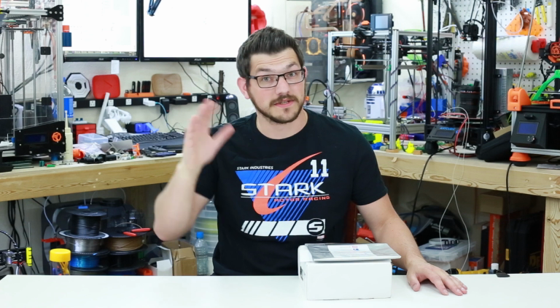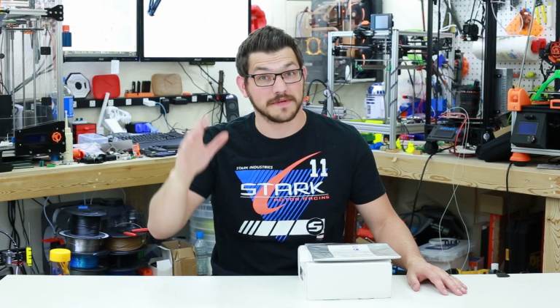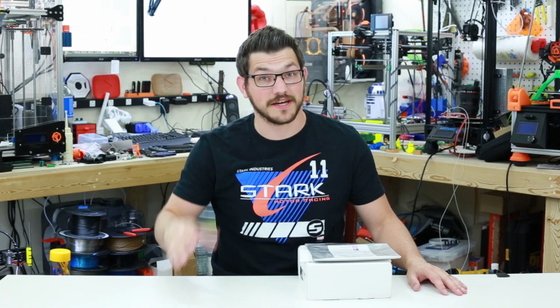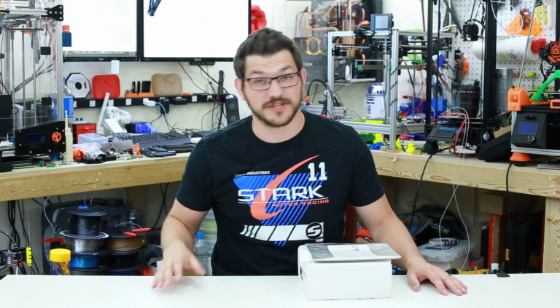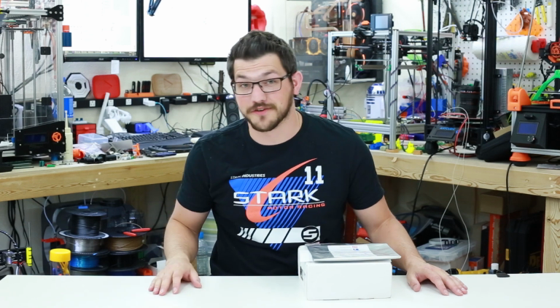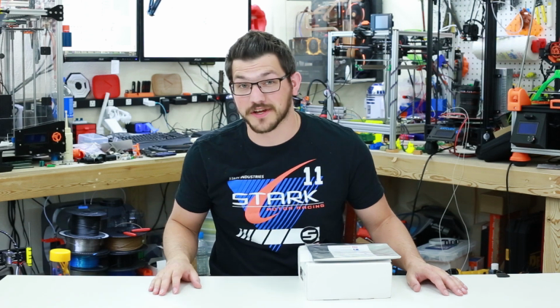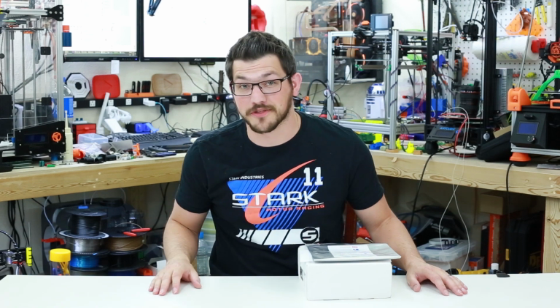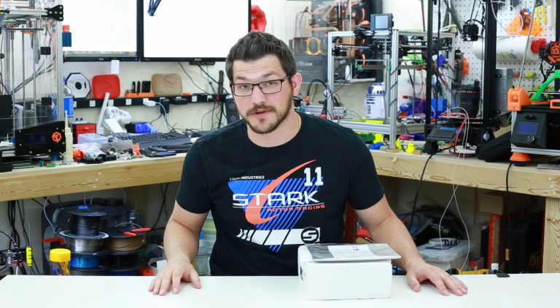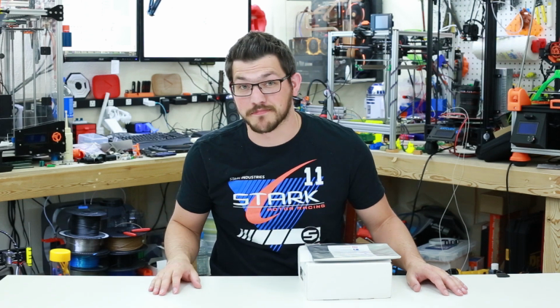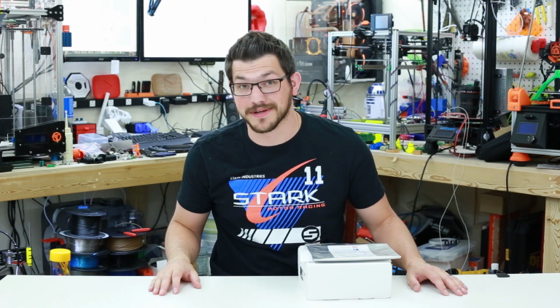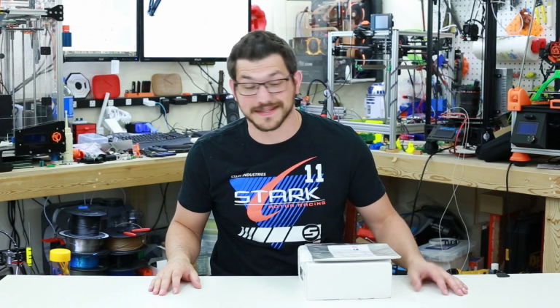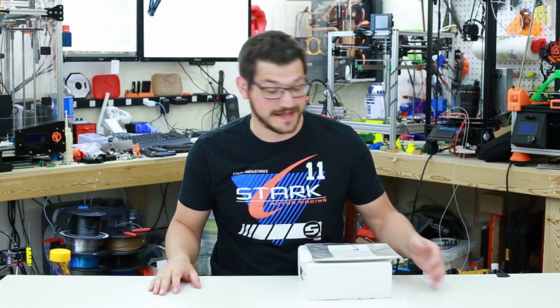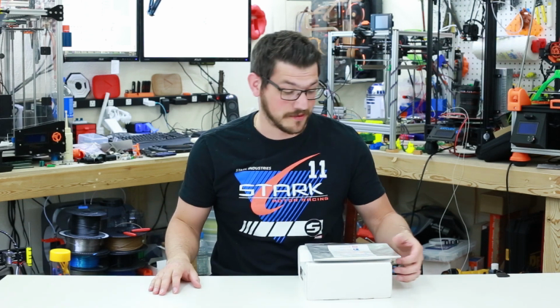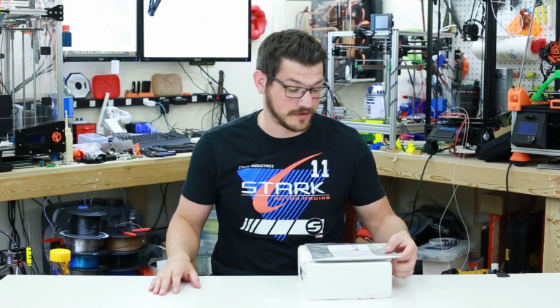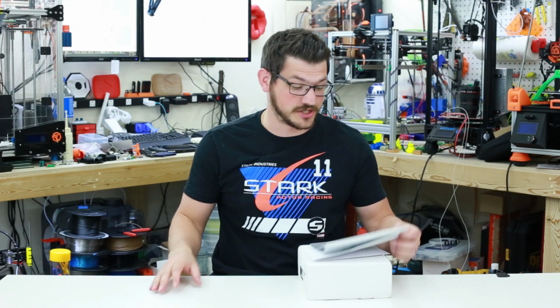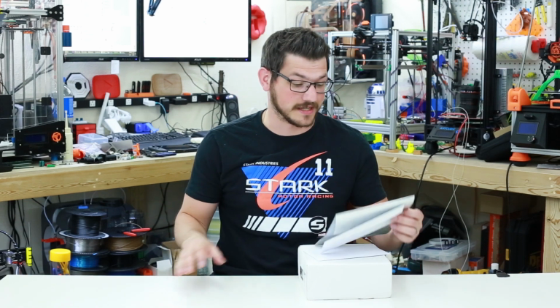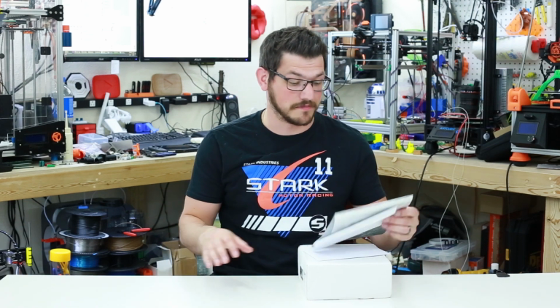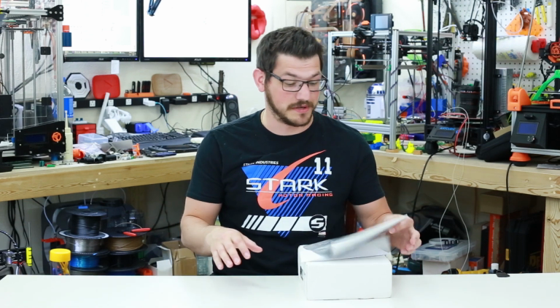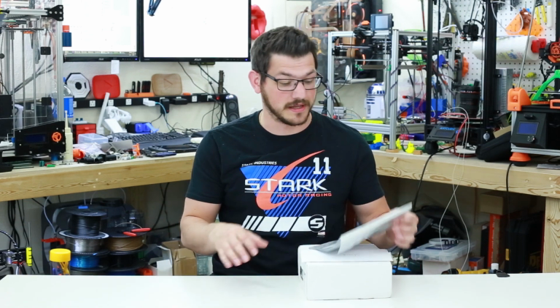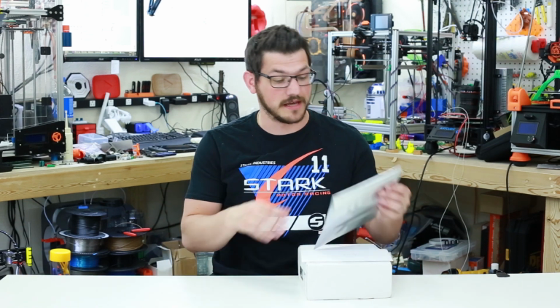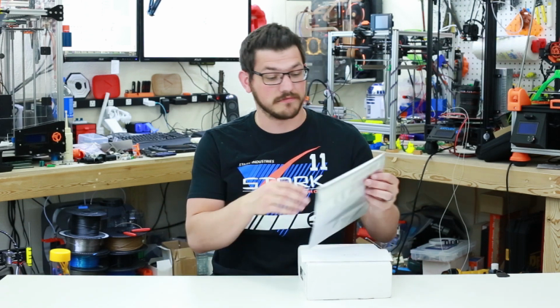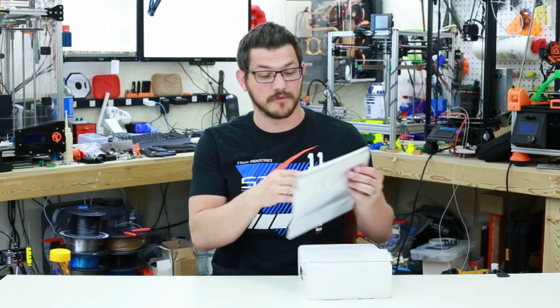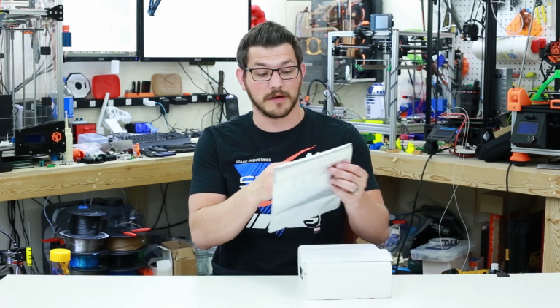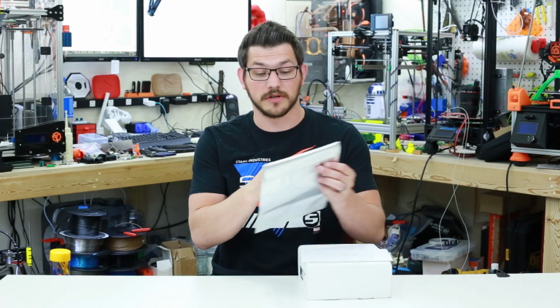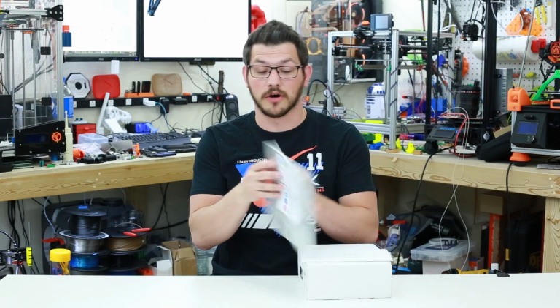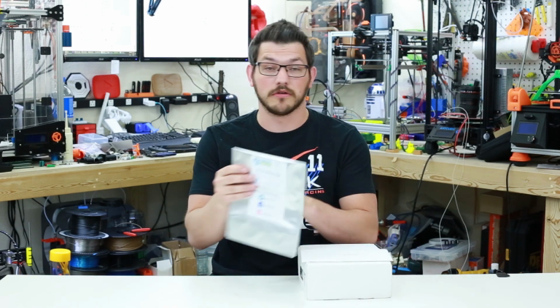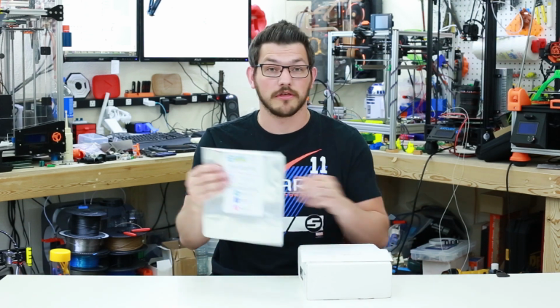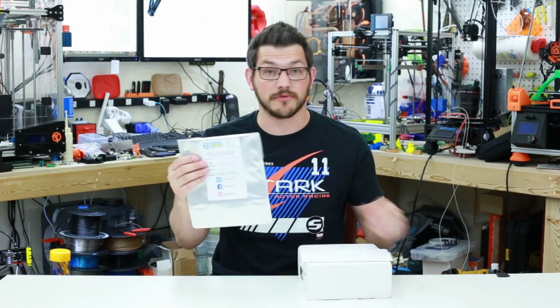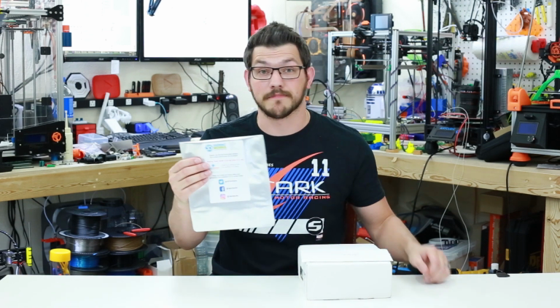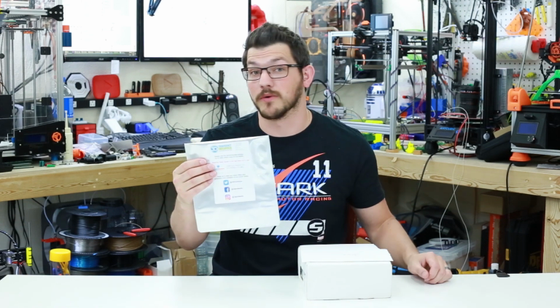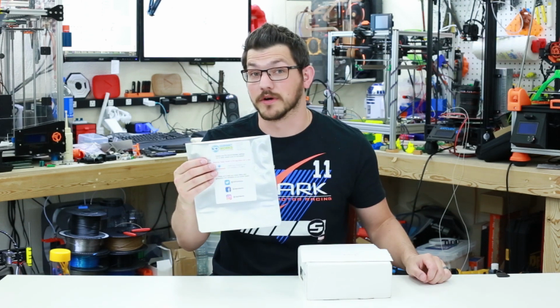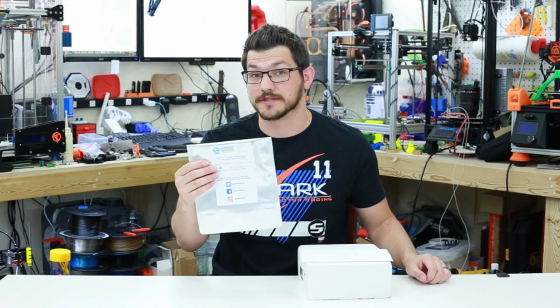What's up guys? Shane here from Figuredeck 3D Printing and today we're going to check out some PLA from a company called 3D Printworks.